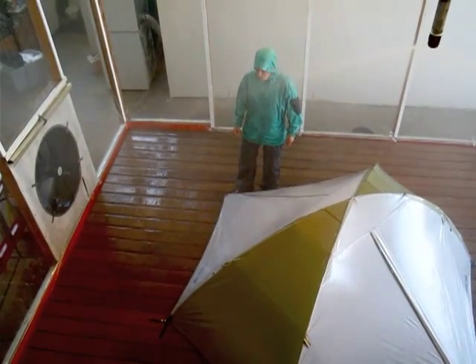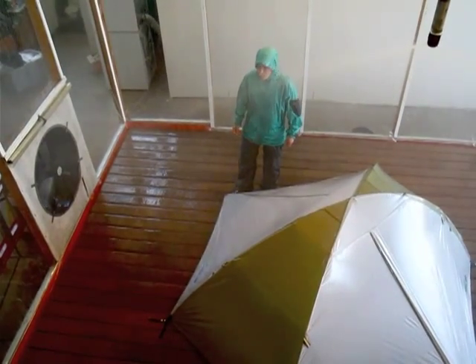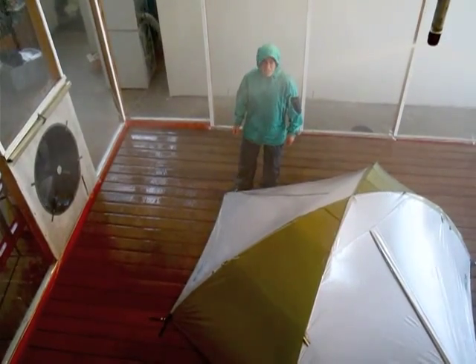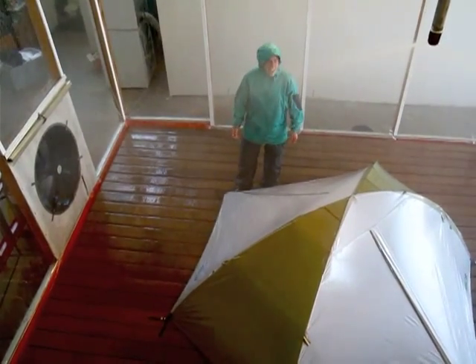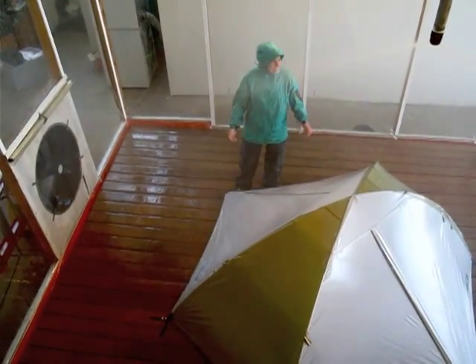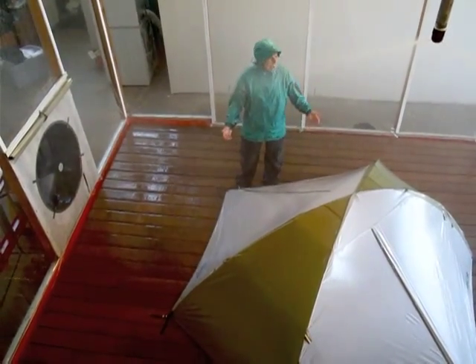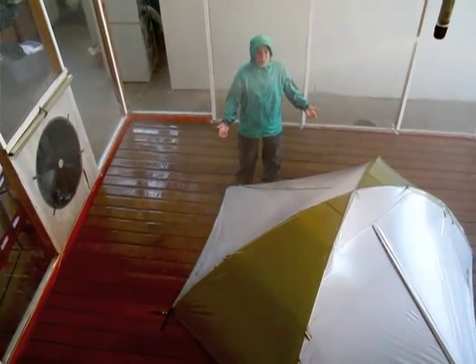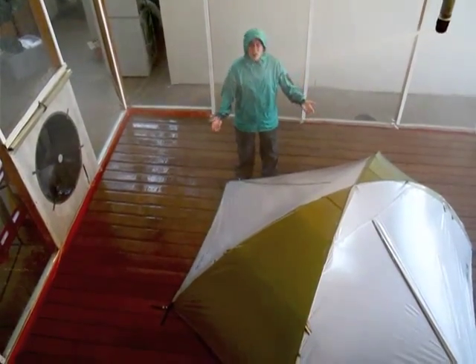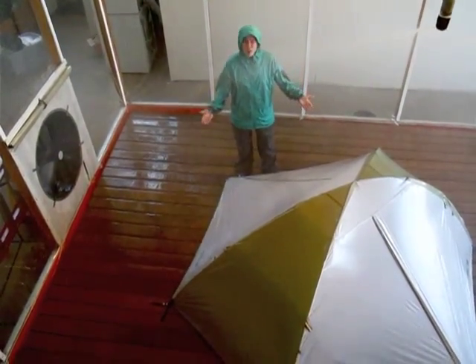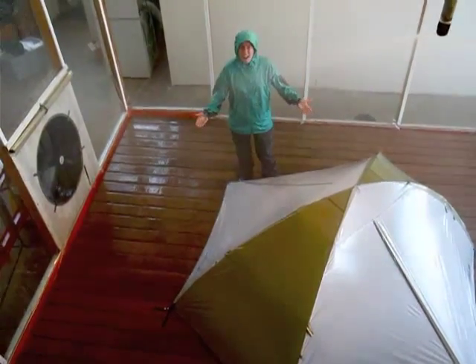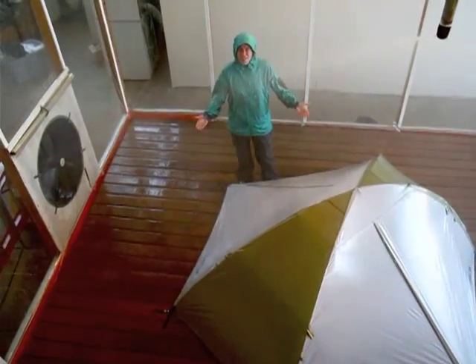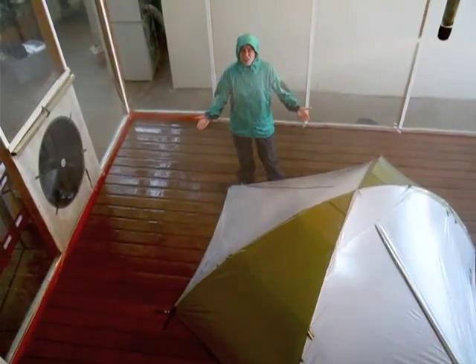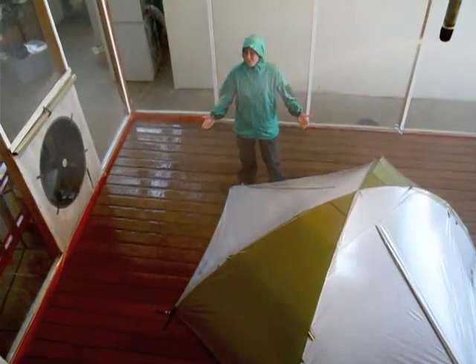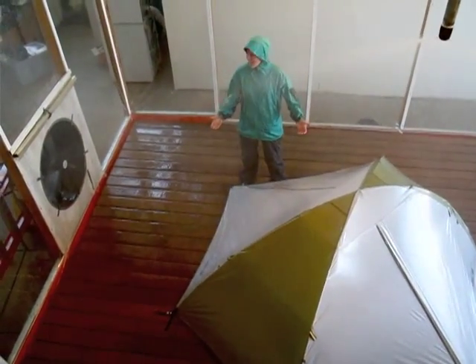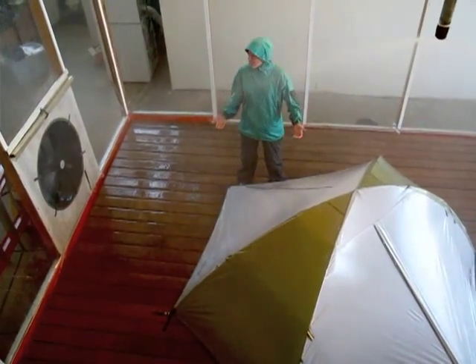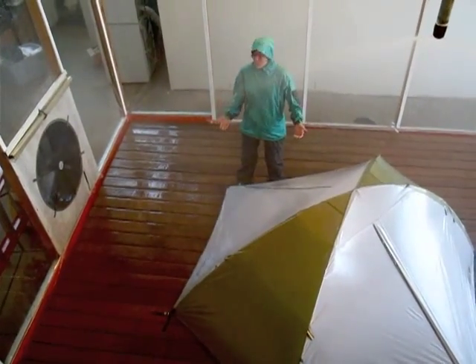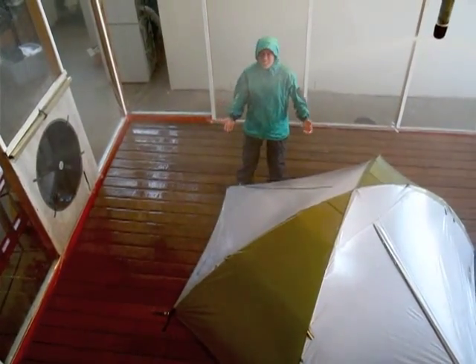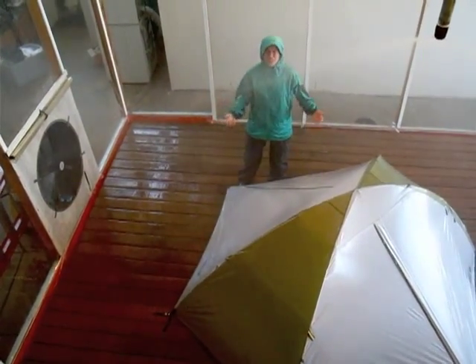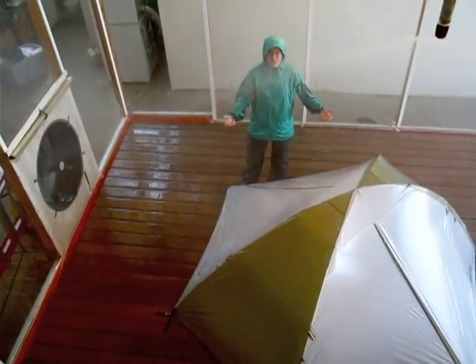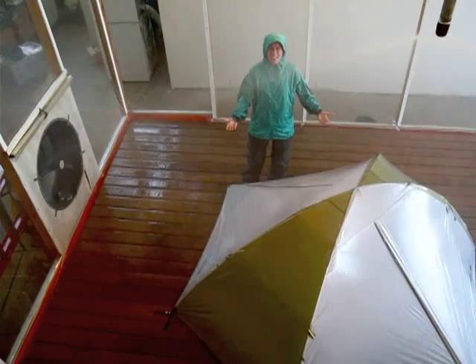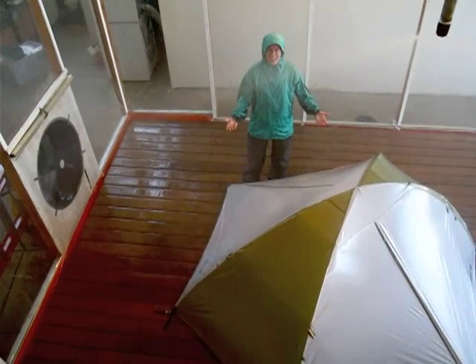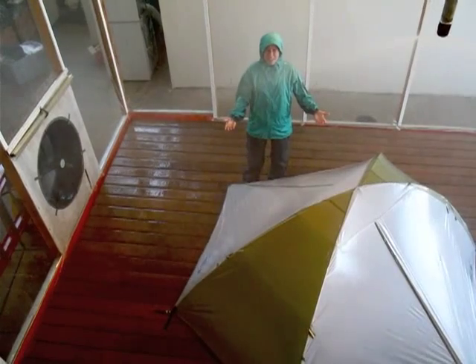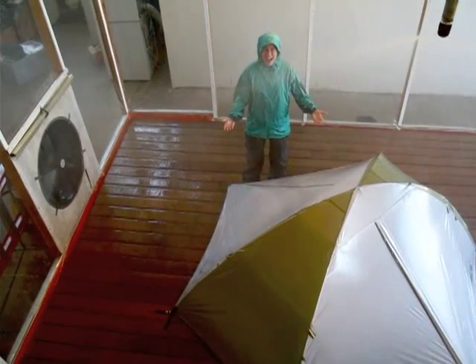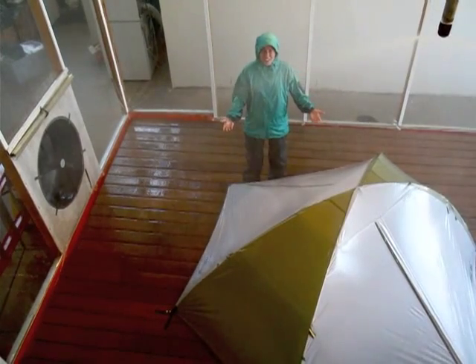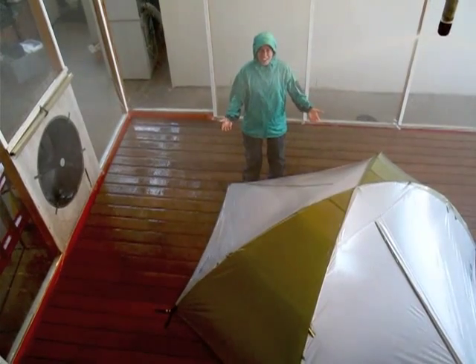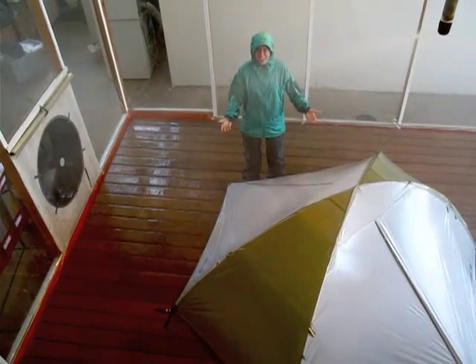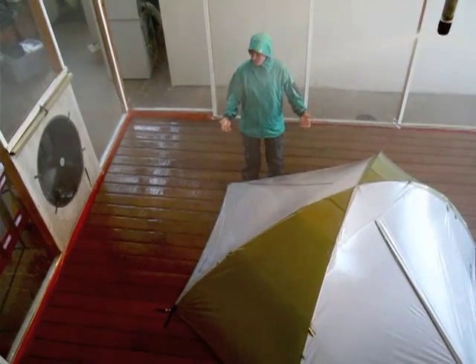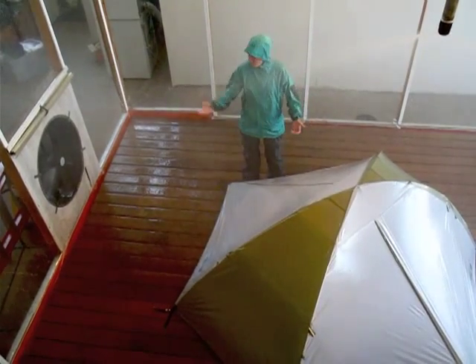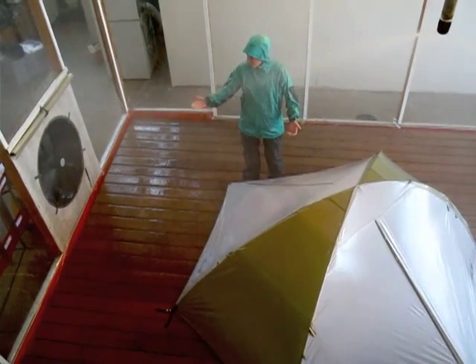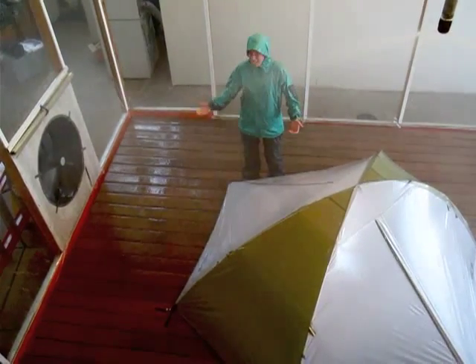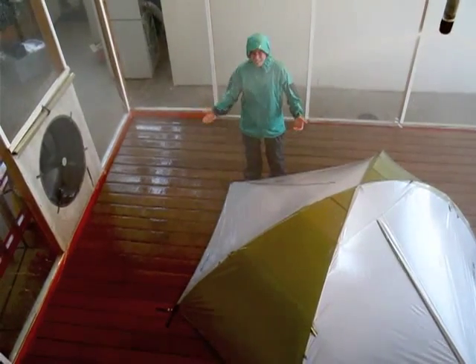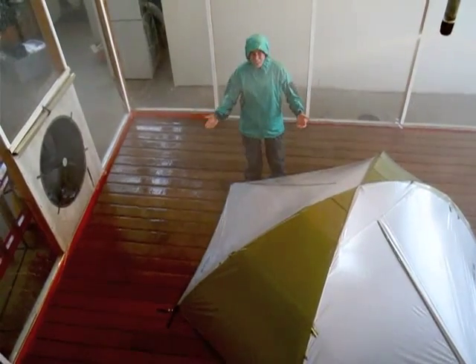We're here today in the Mount Harbour Rain Room. As you can see, it's really coming down in here. Pretty windy, too.